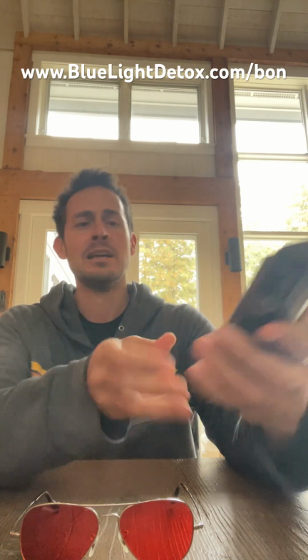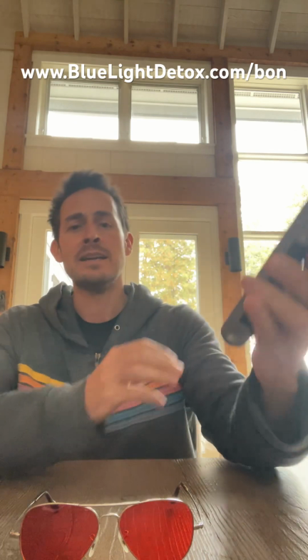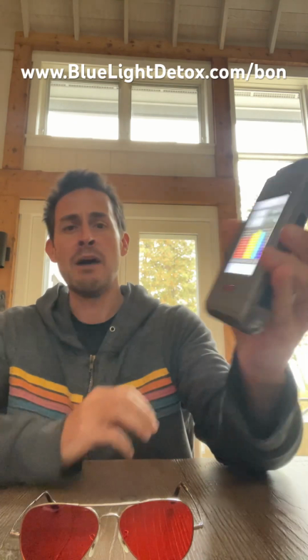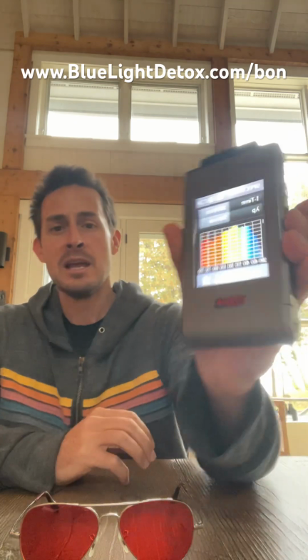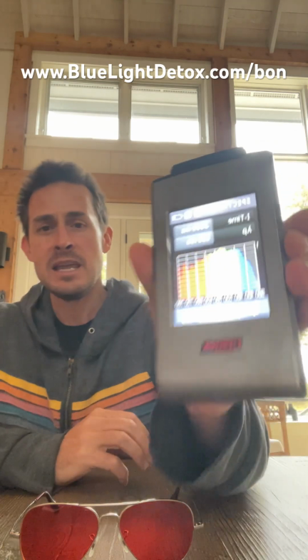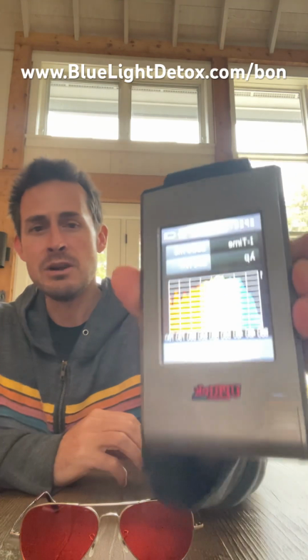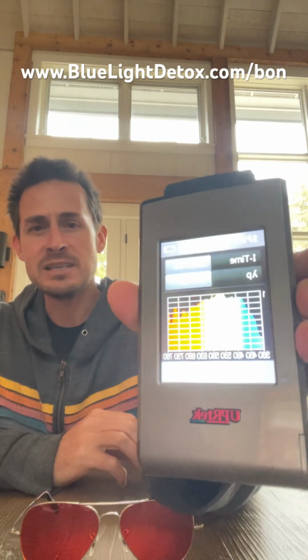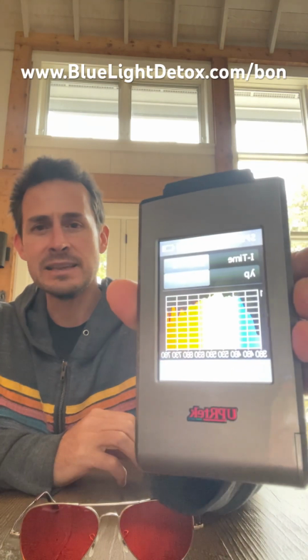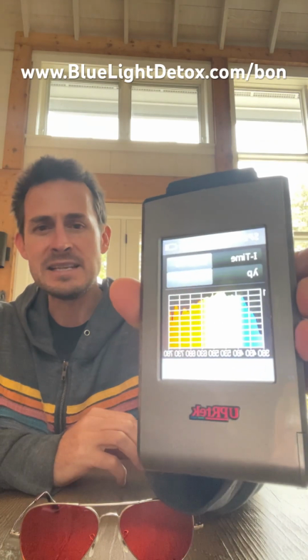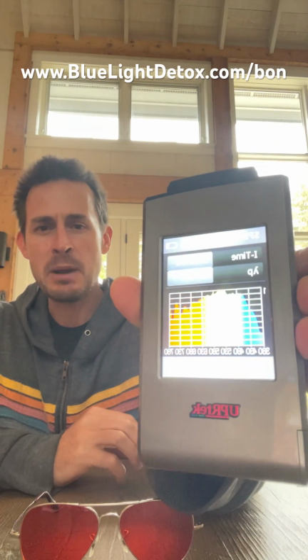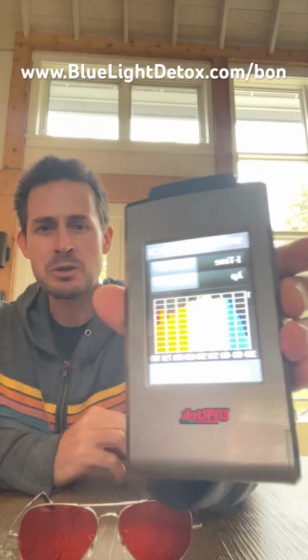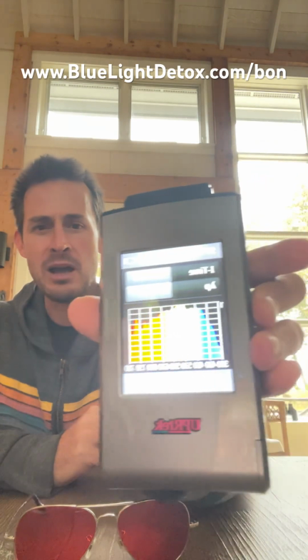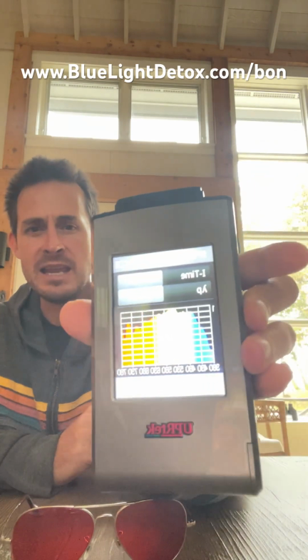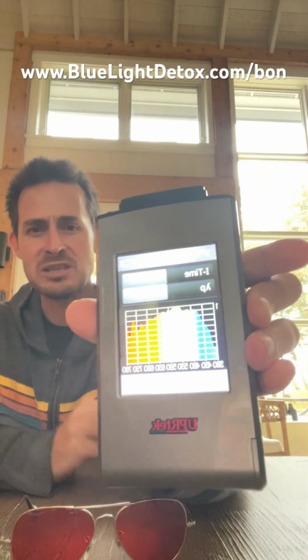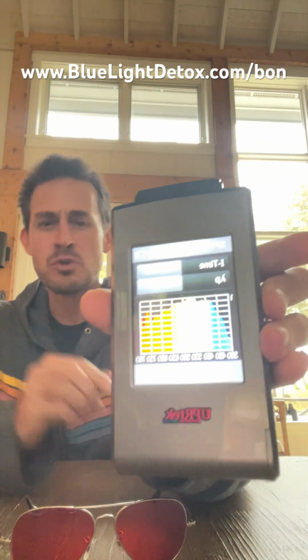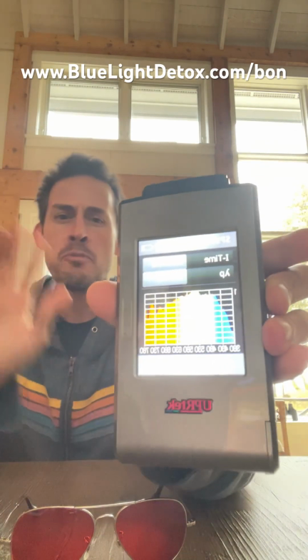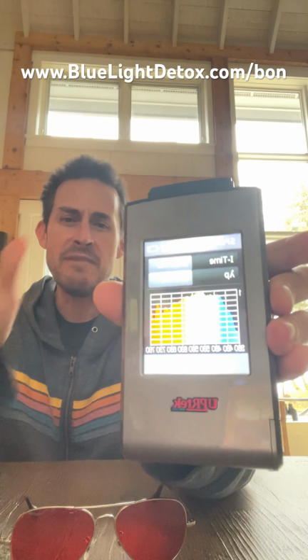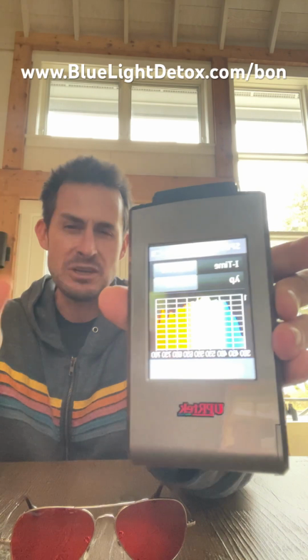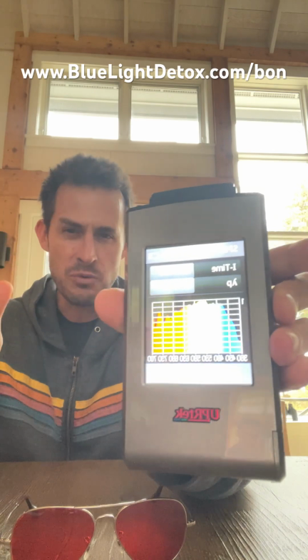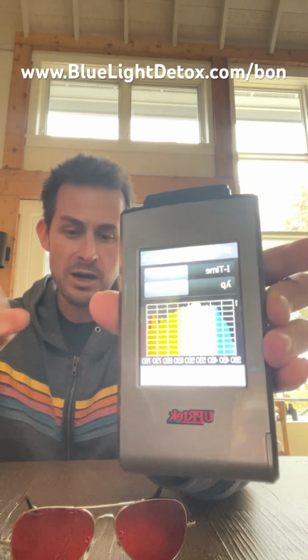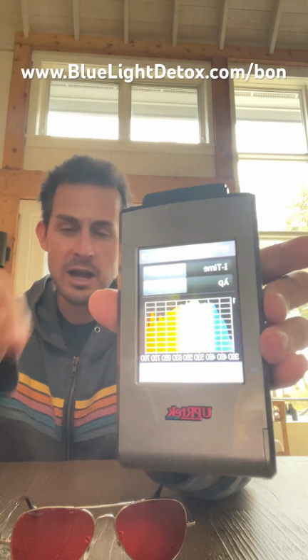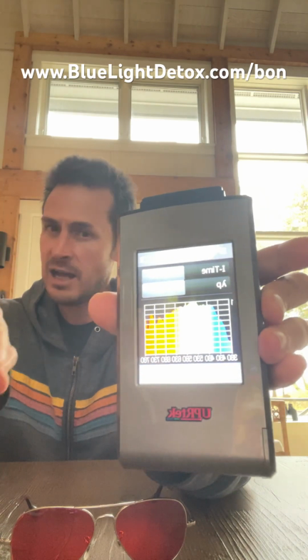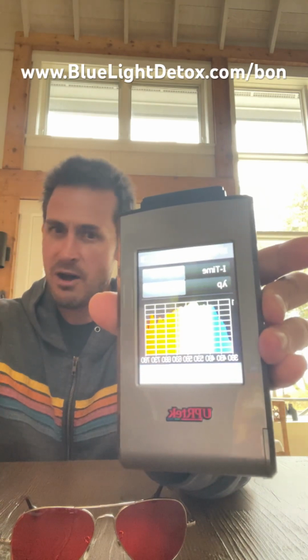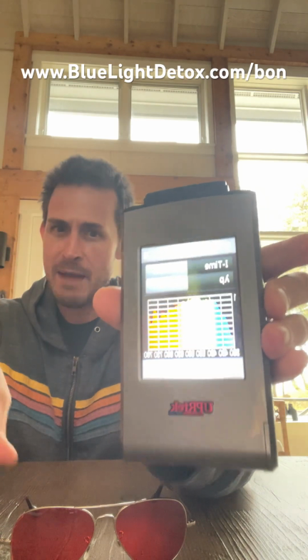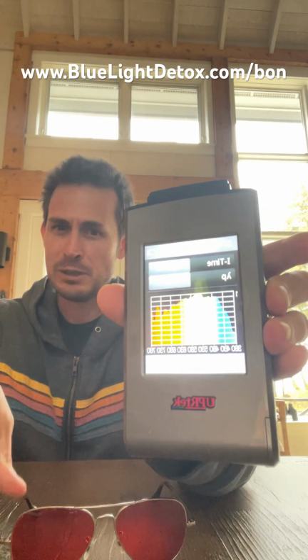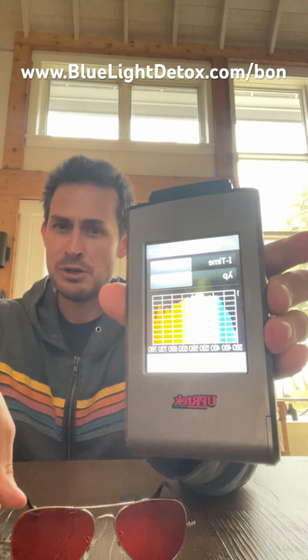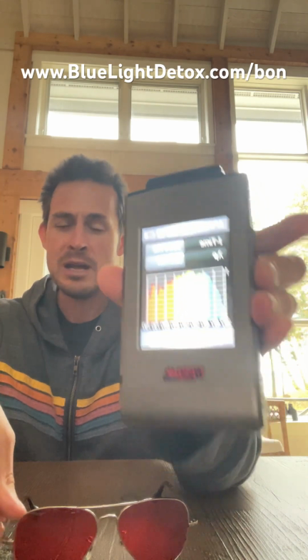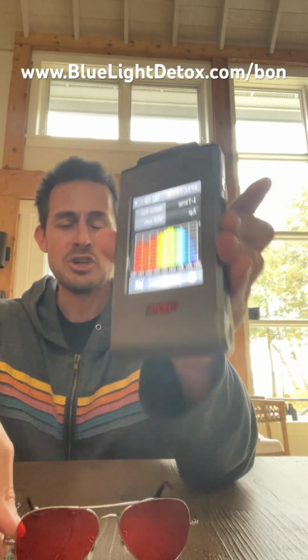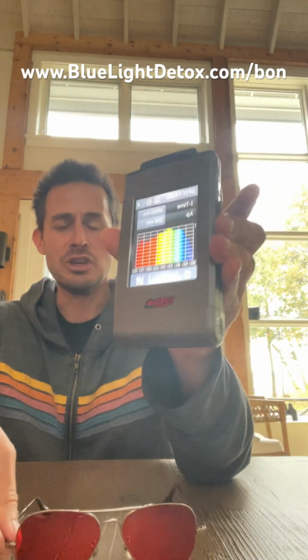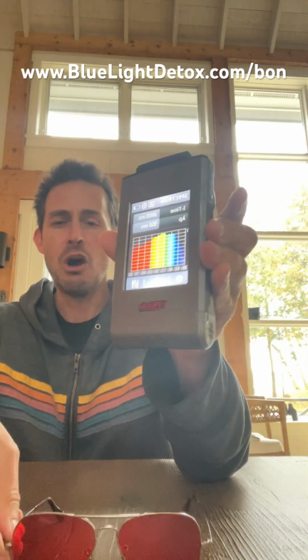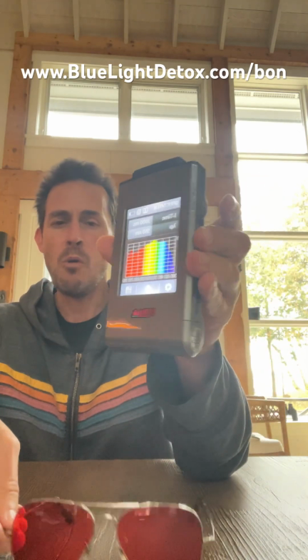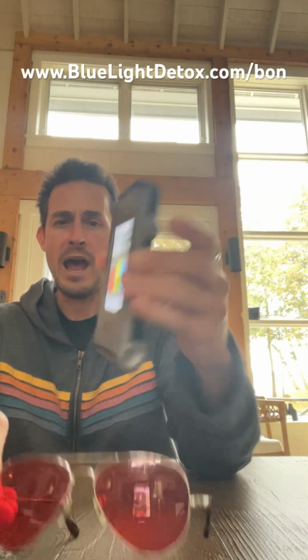Now here is the light spectrum in this room. If they do work, all that blue should go away.